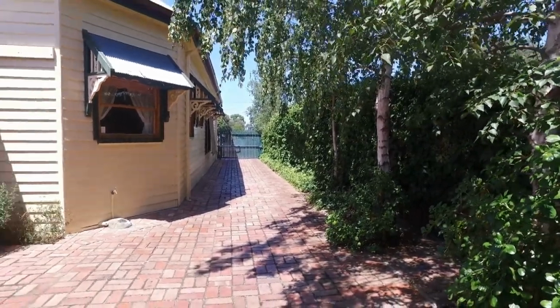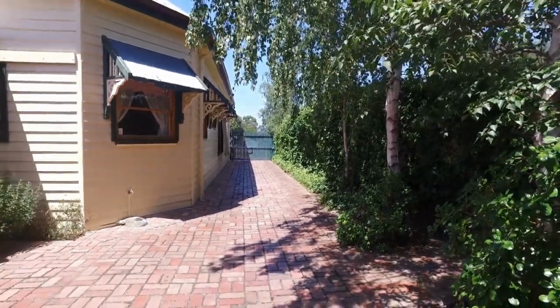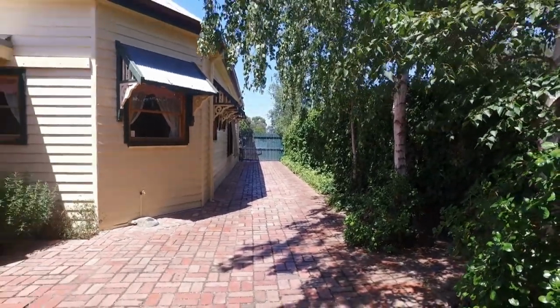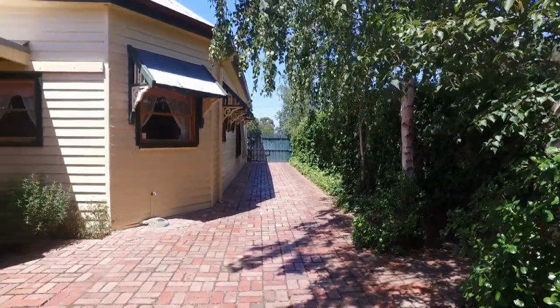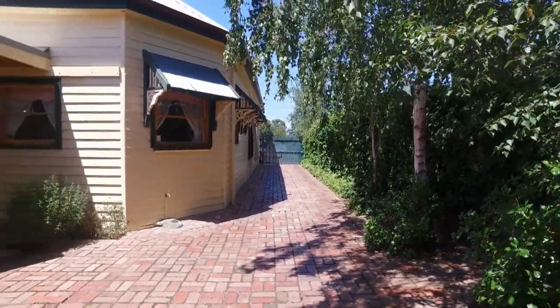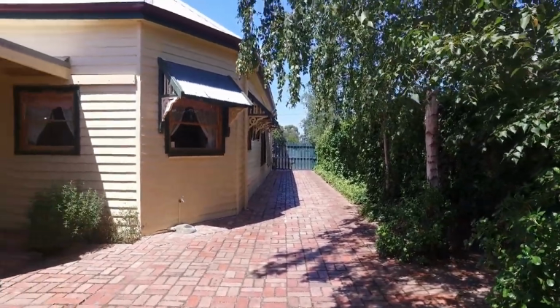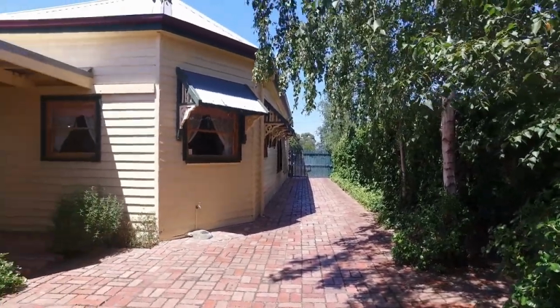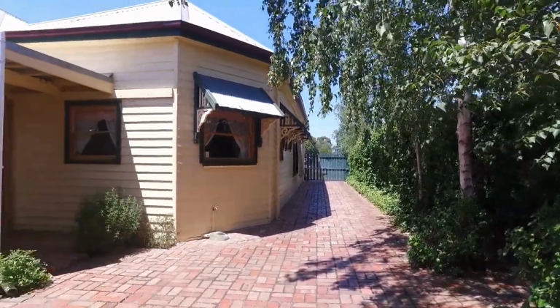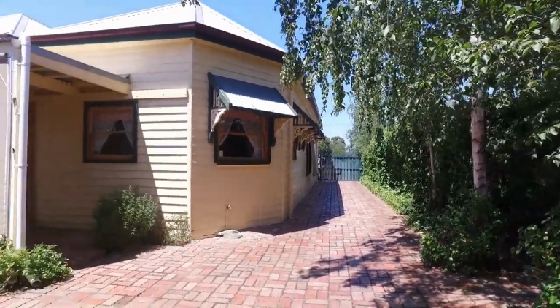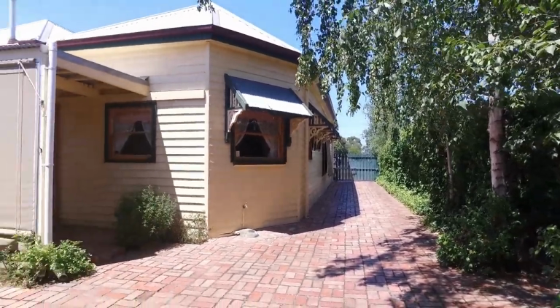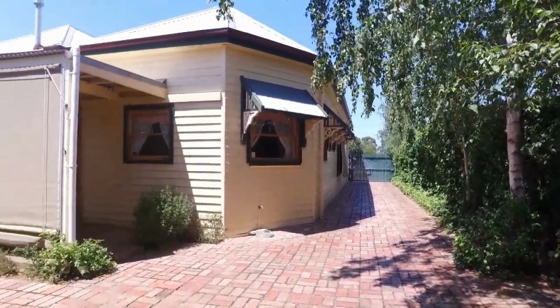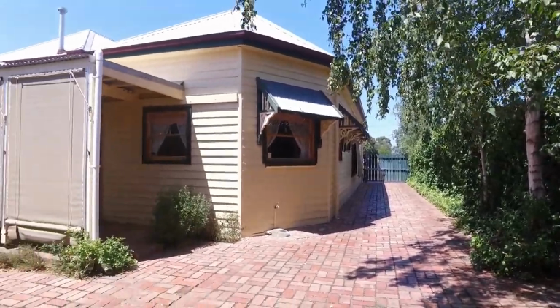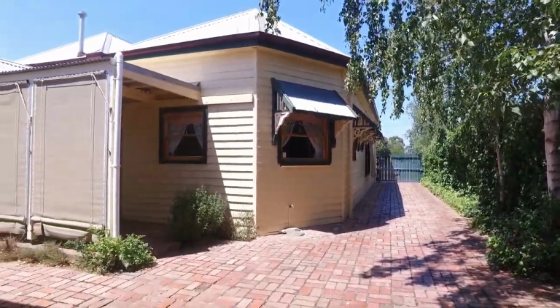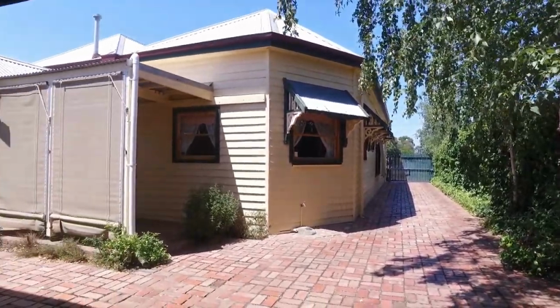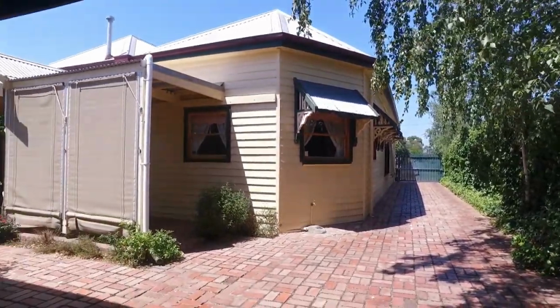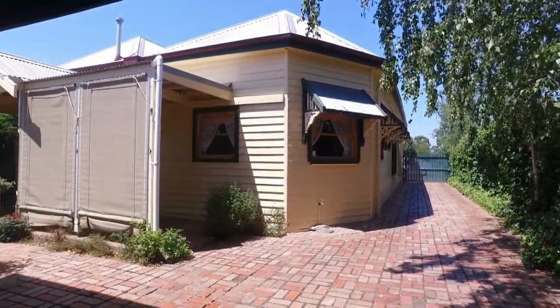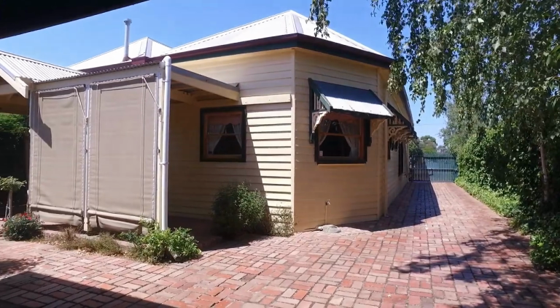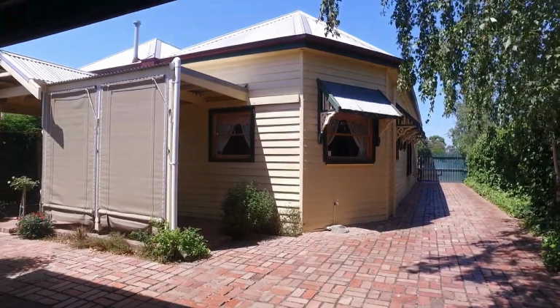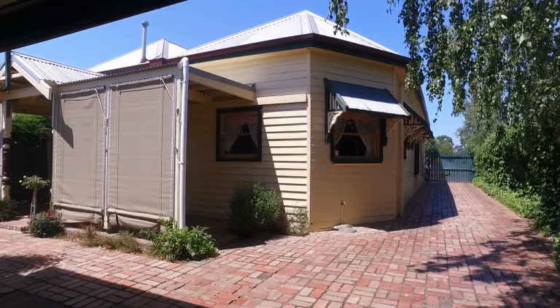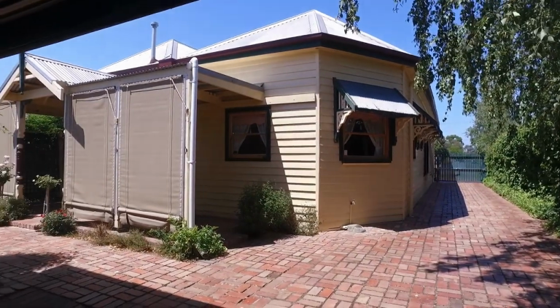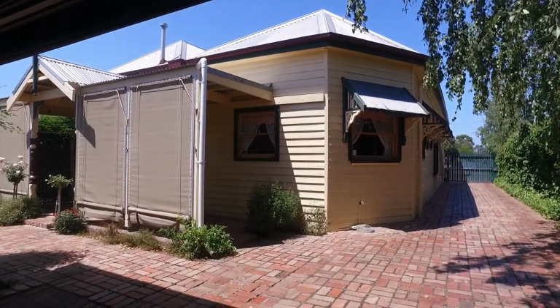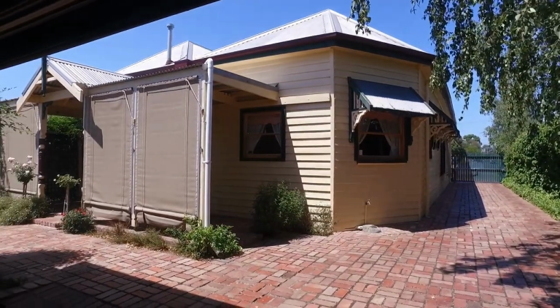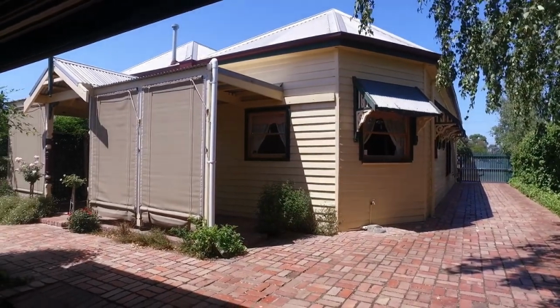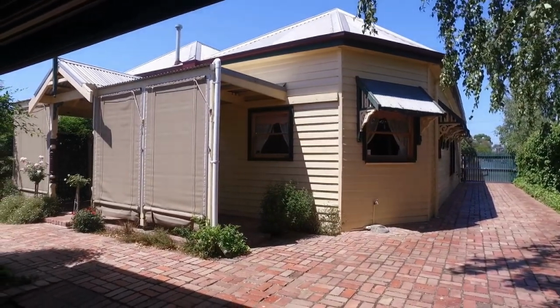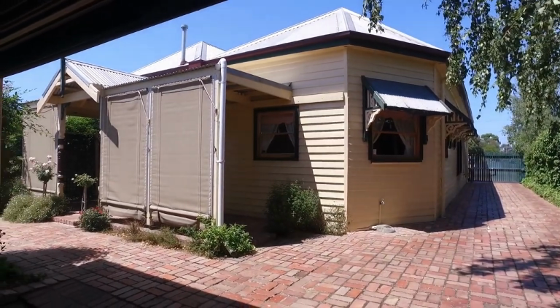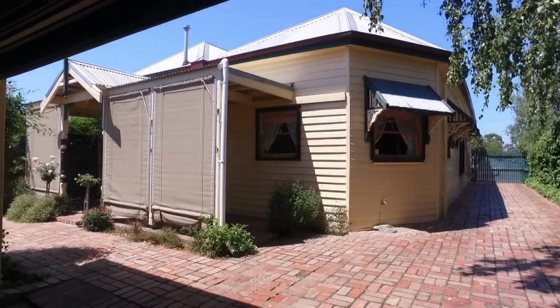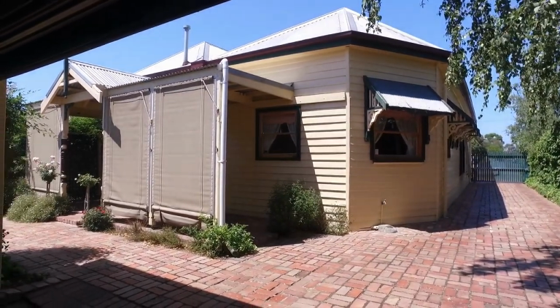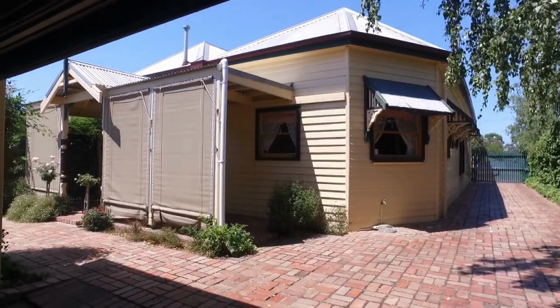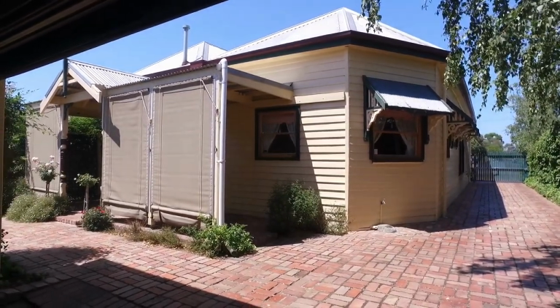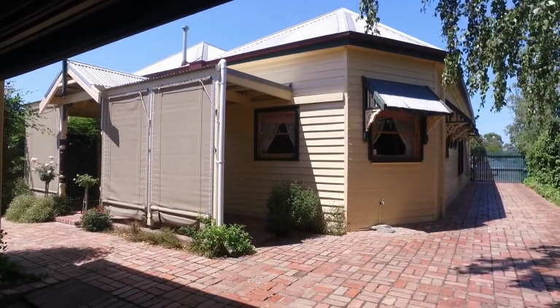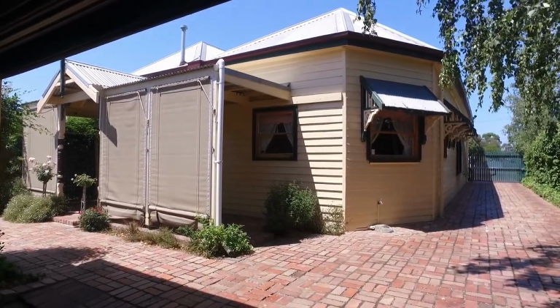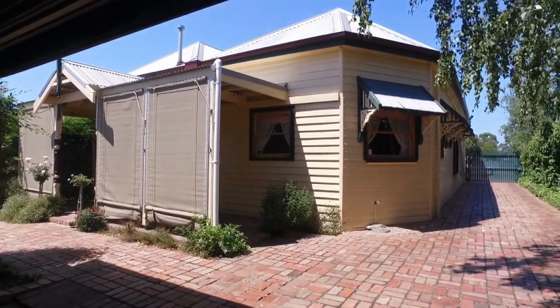Well, if this period home is something that you're looking for, I definitely recommend booking in for an inspection, as this one won't last long.